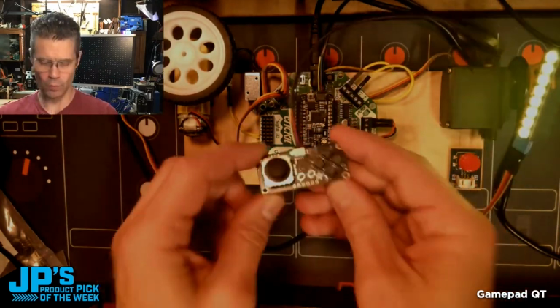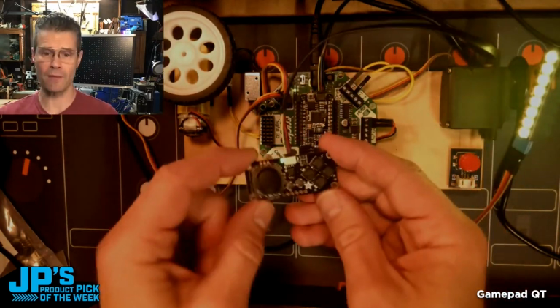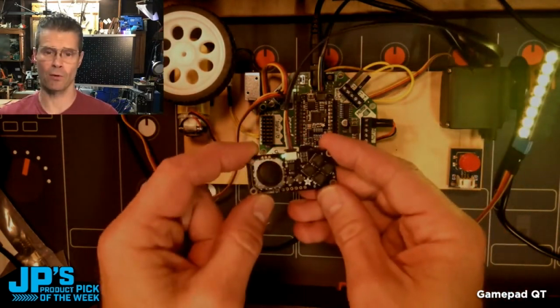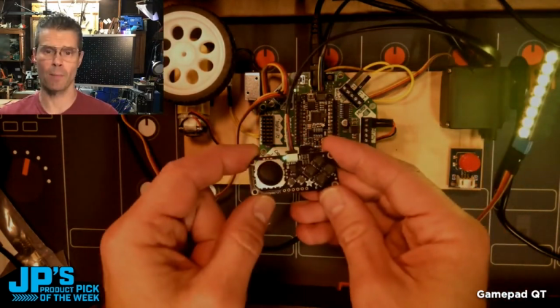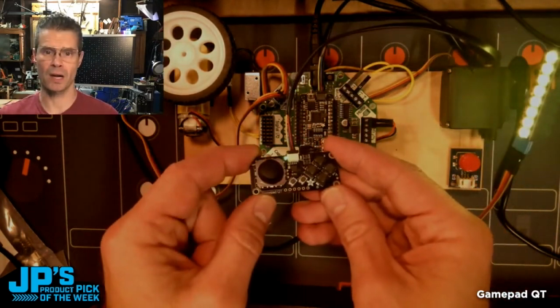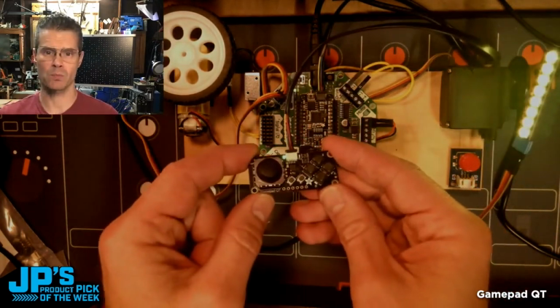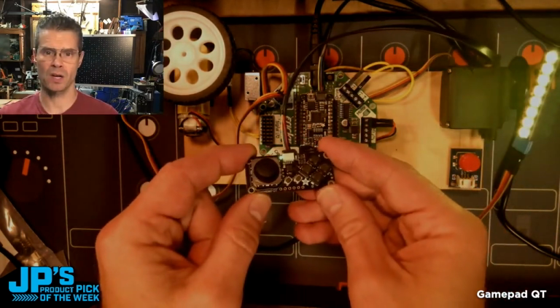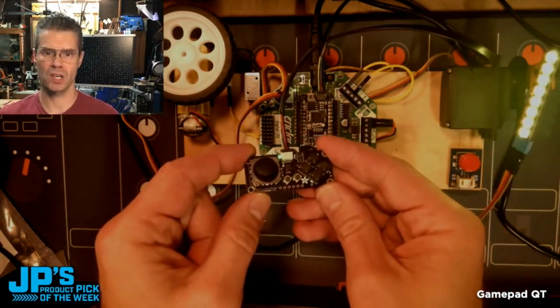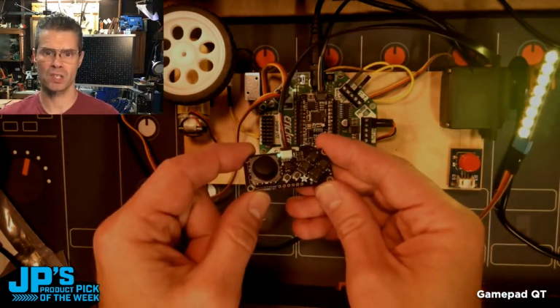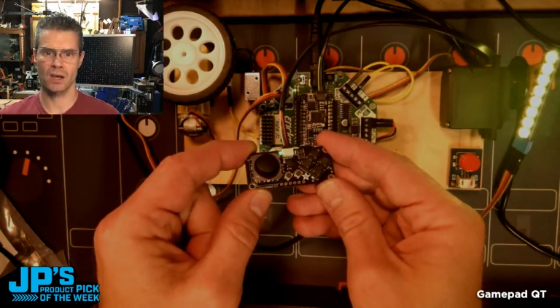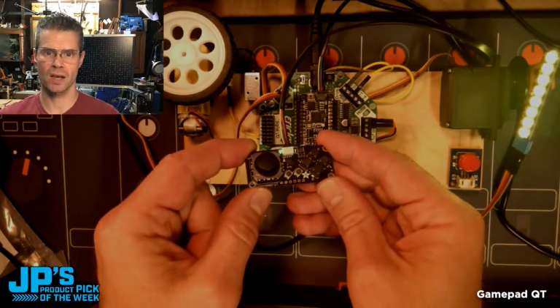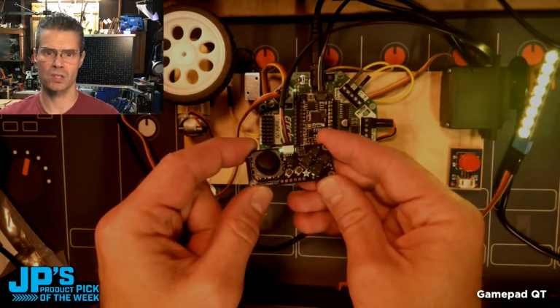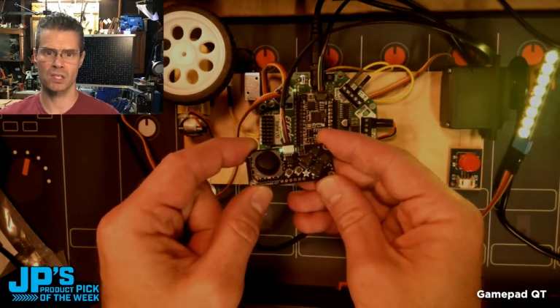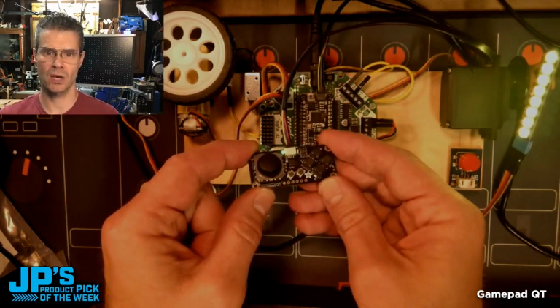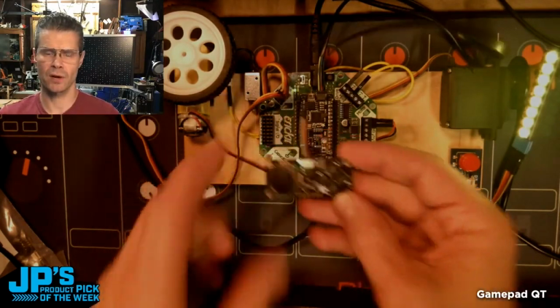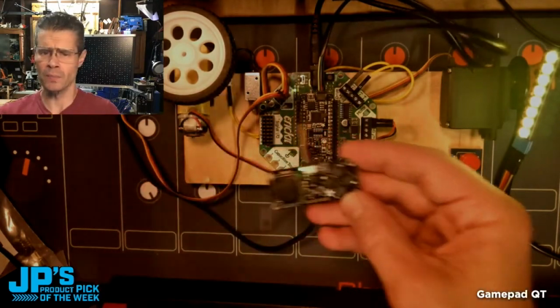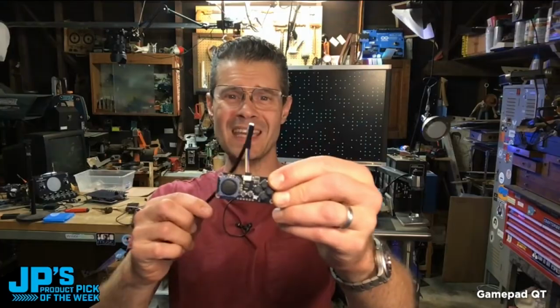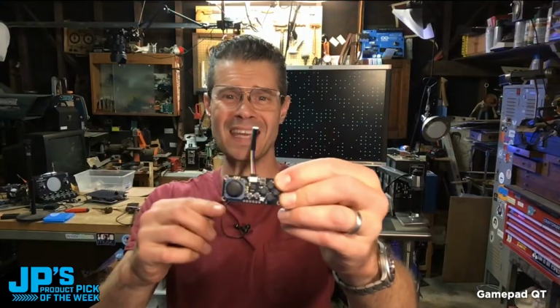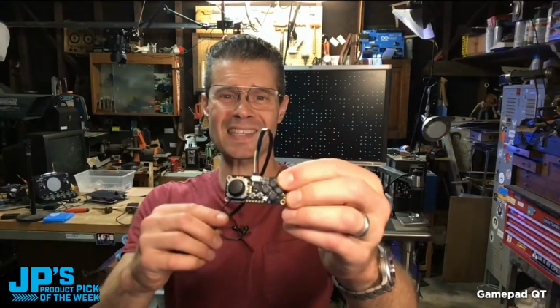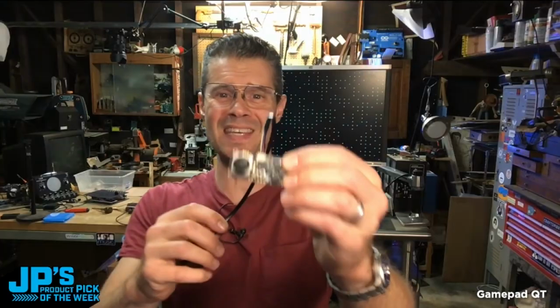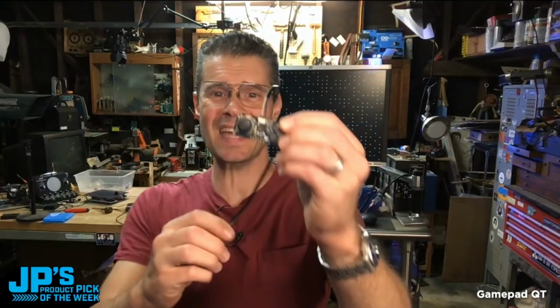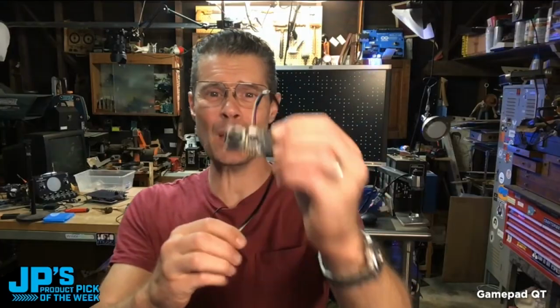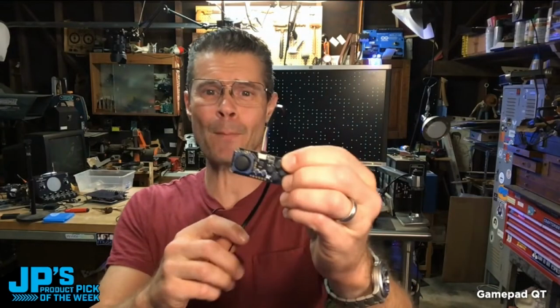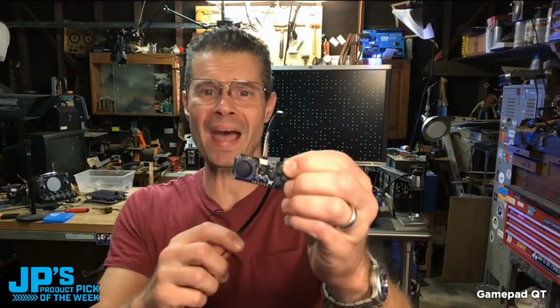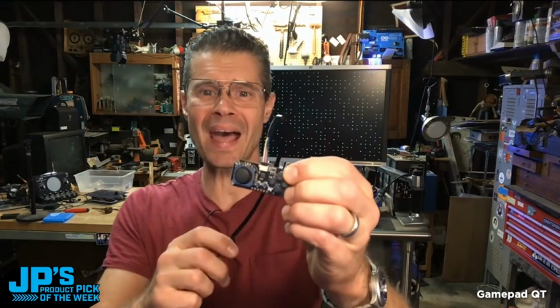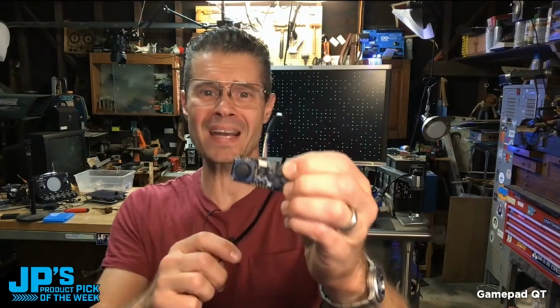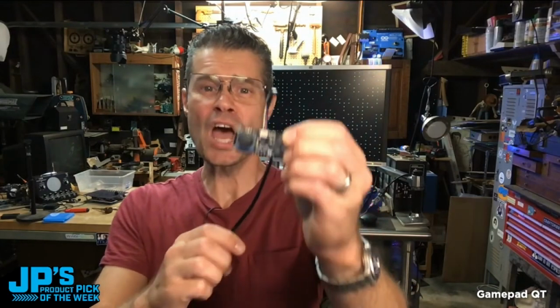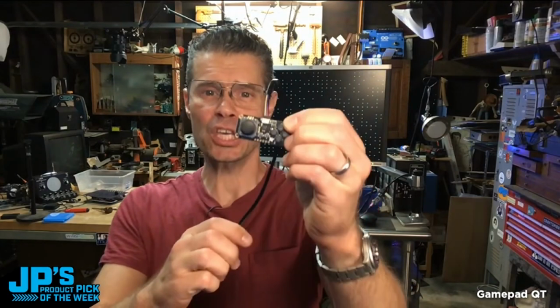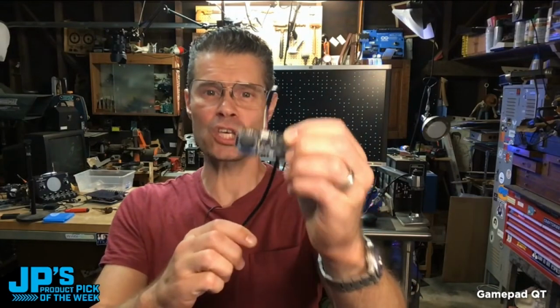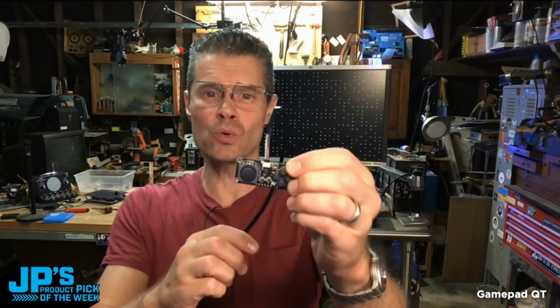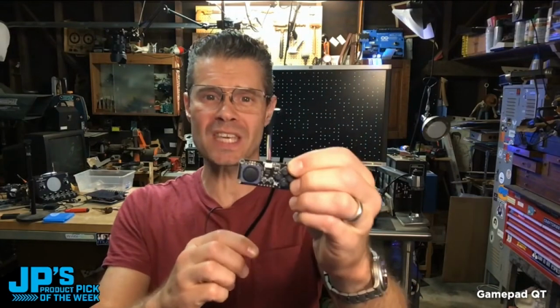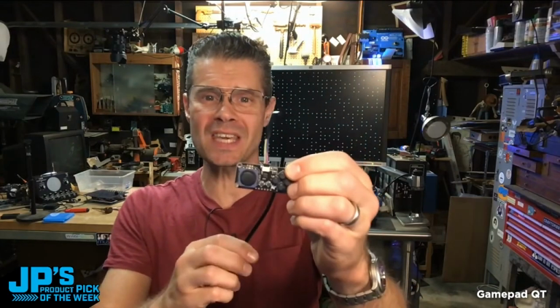Great for robotics projects, as you can tell. It is the GamePad QT.